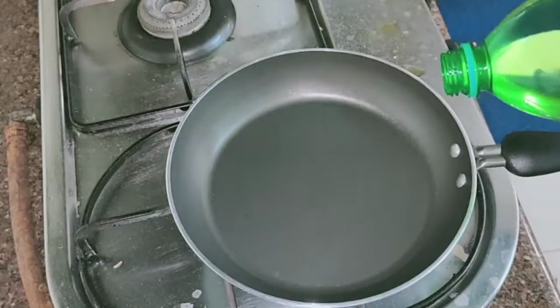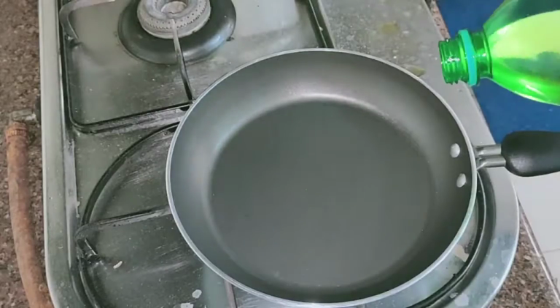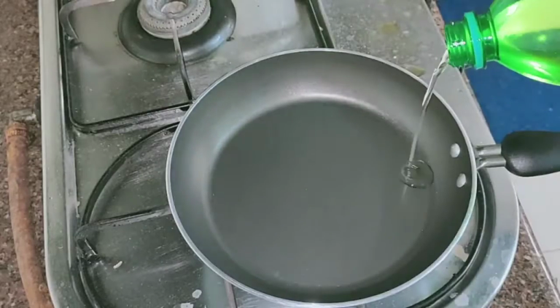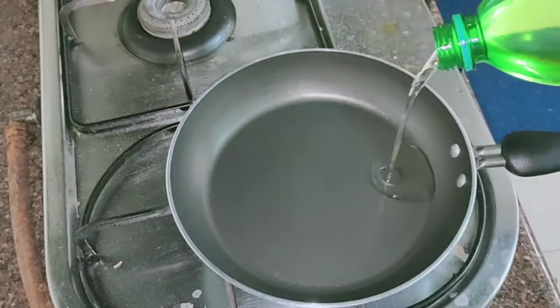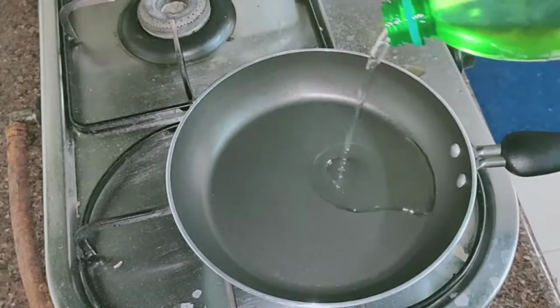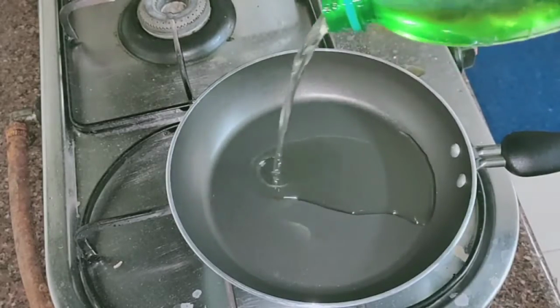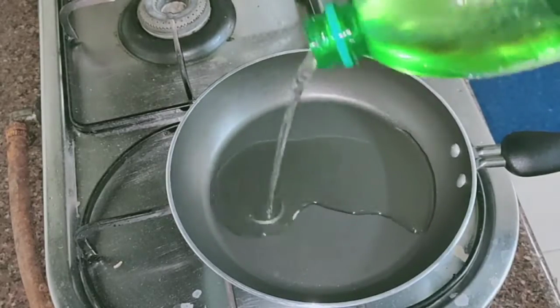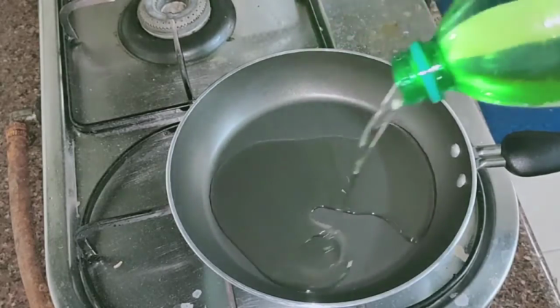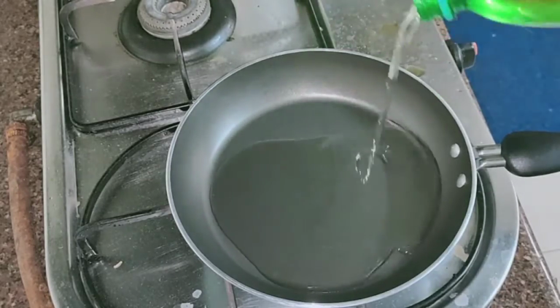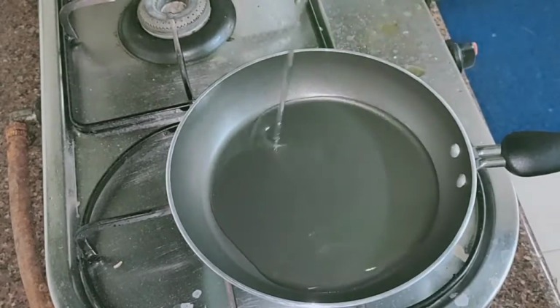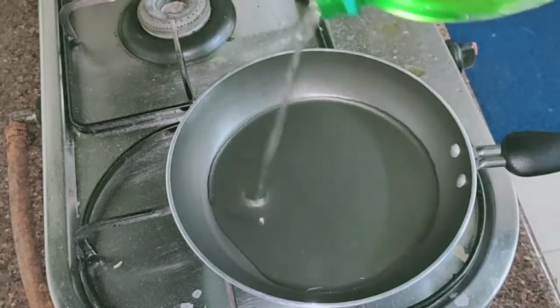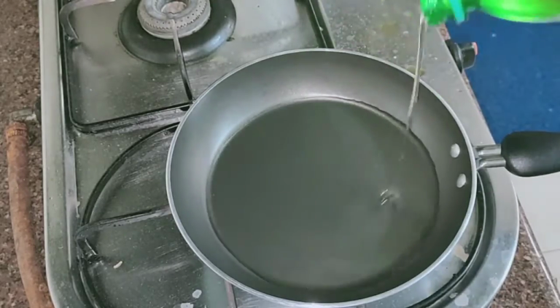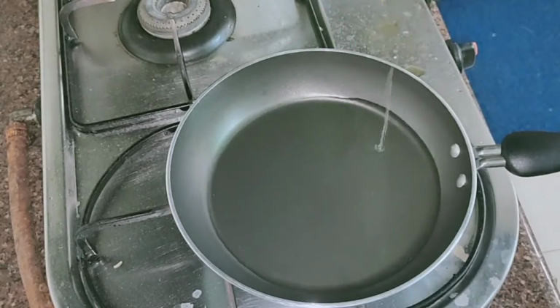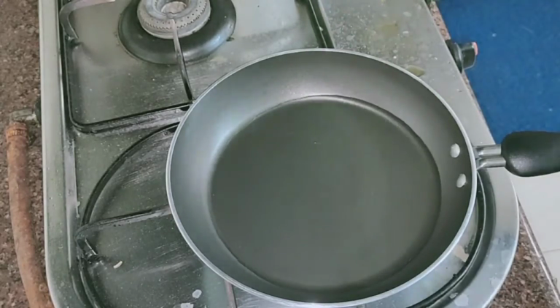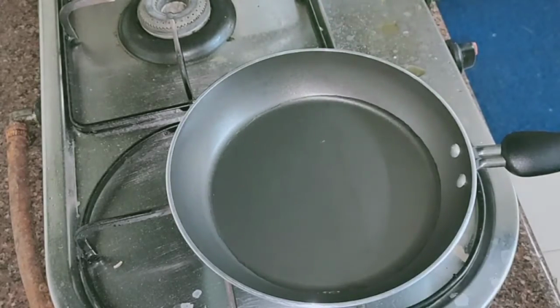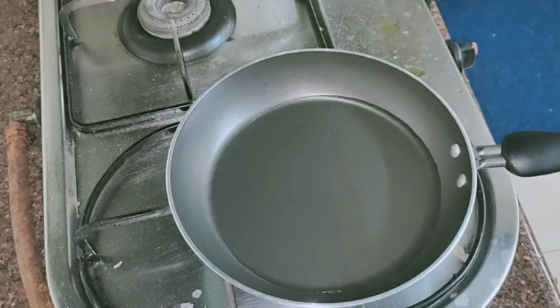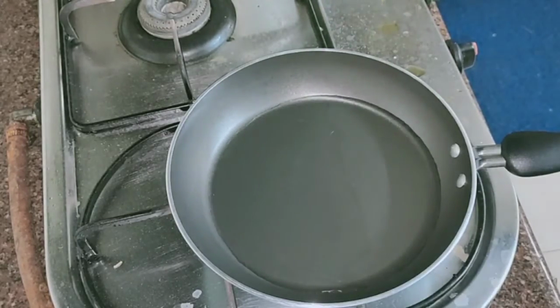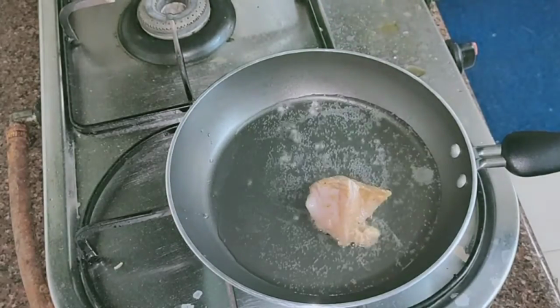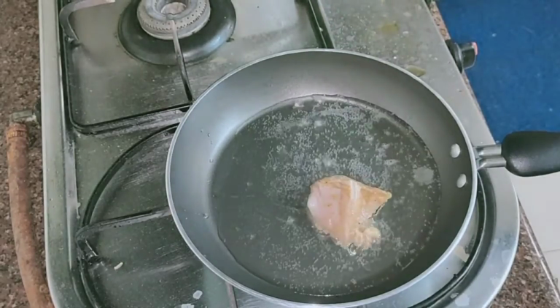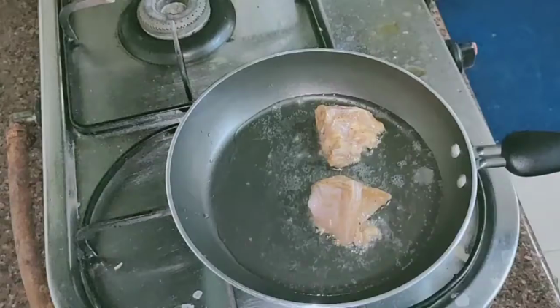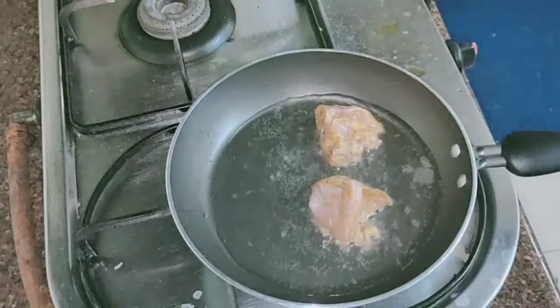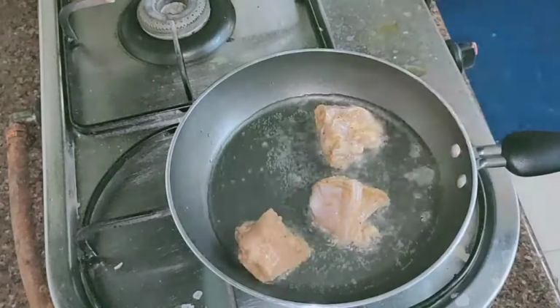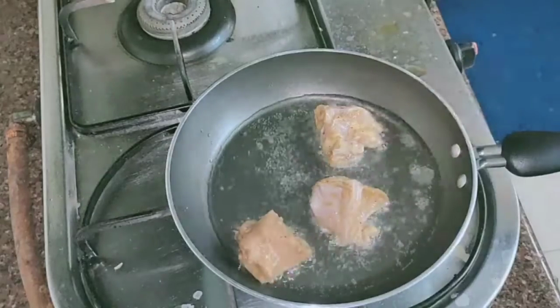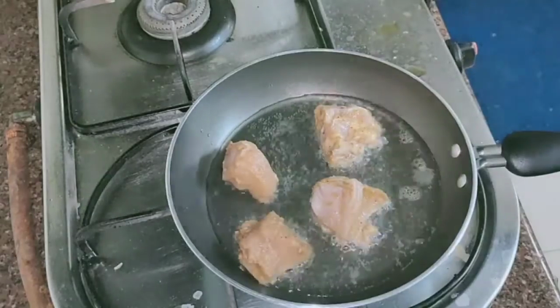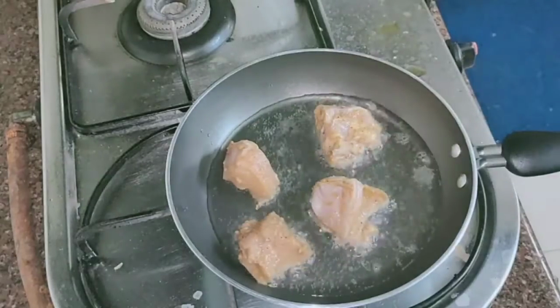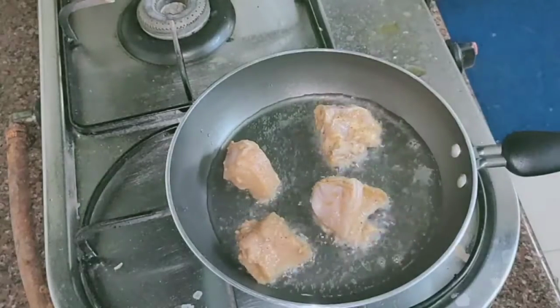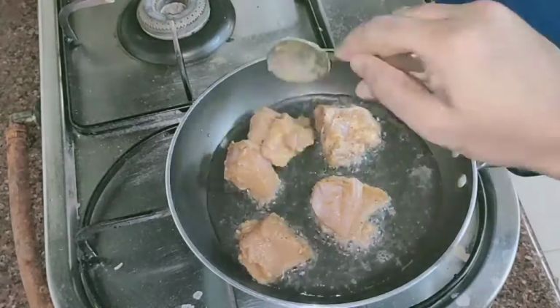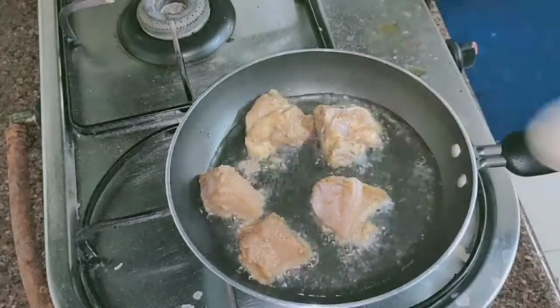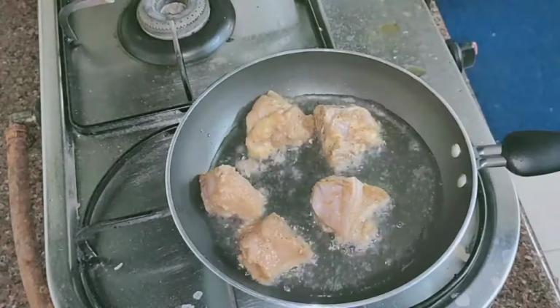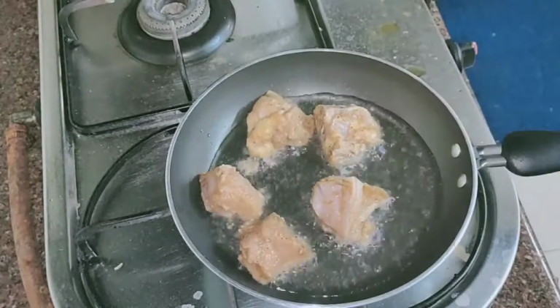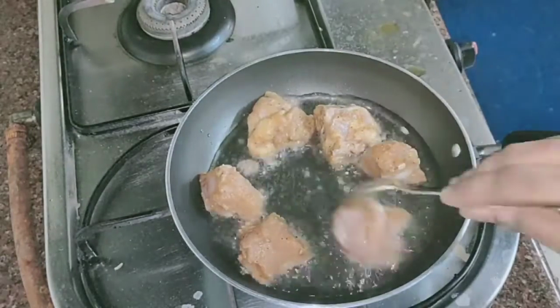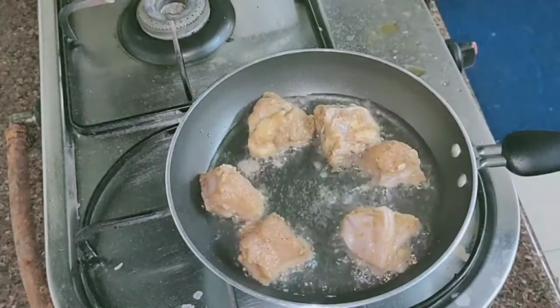Heat oil in a pan and deep fry the chicken pieces till it becomes golden brown.